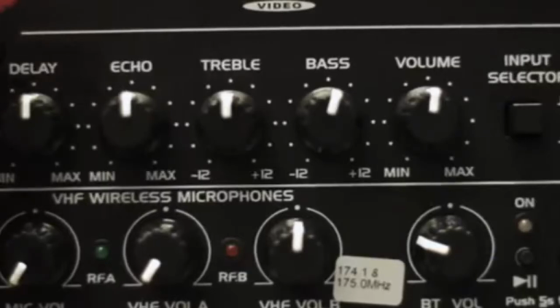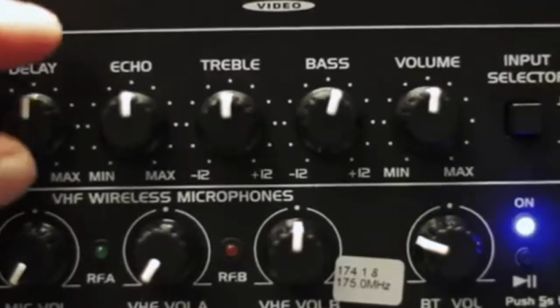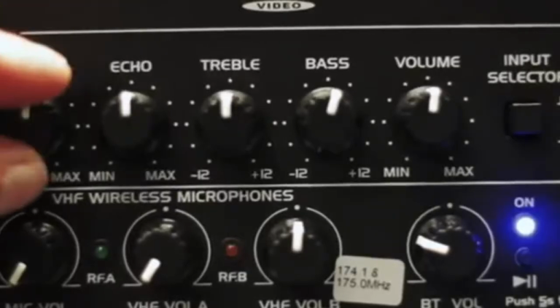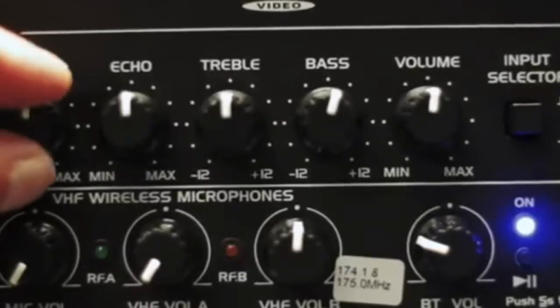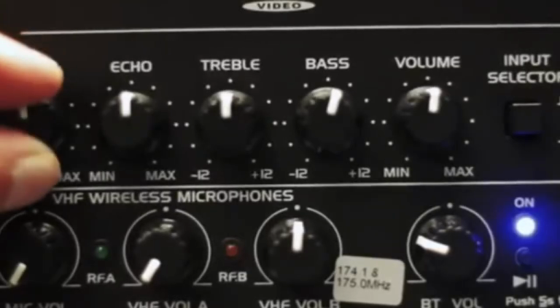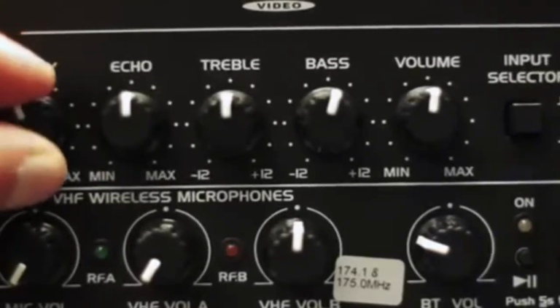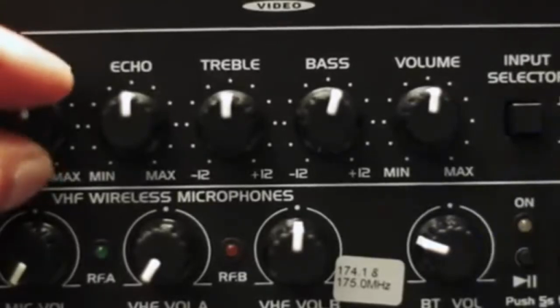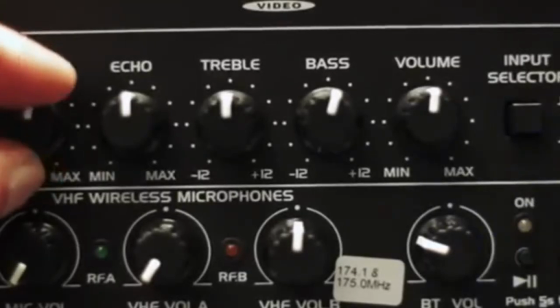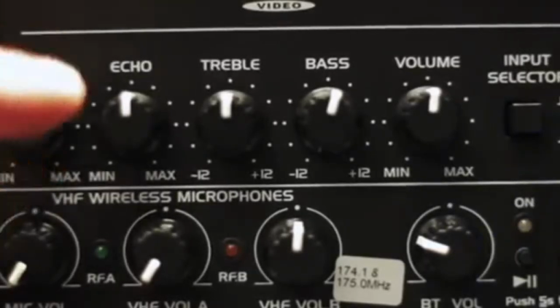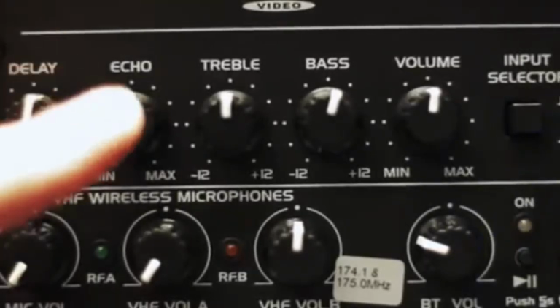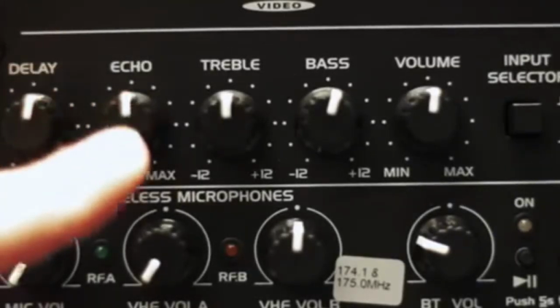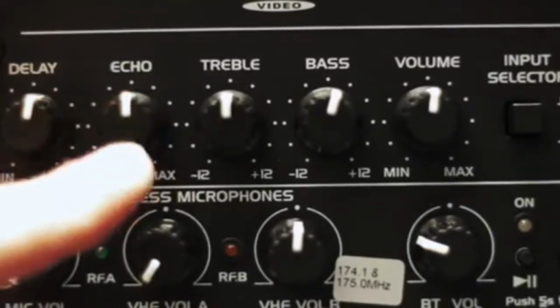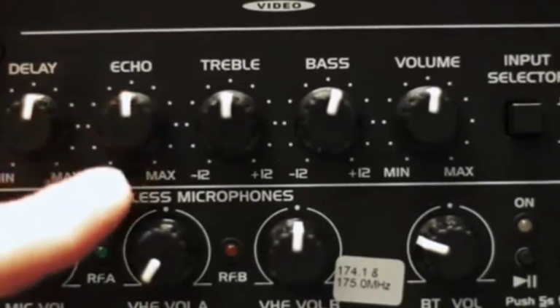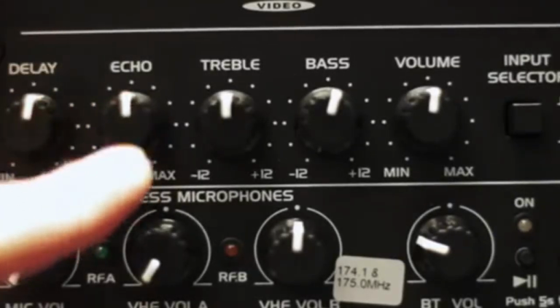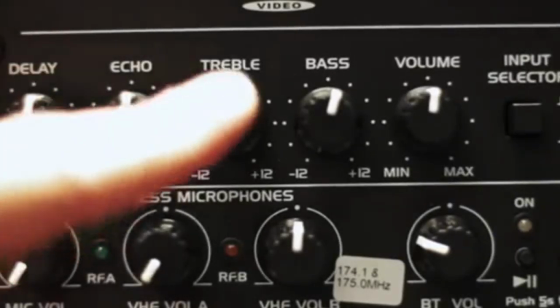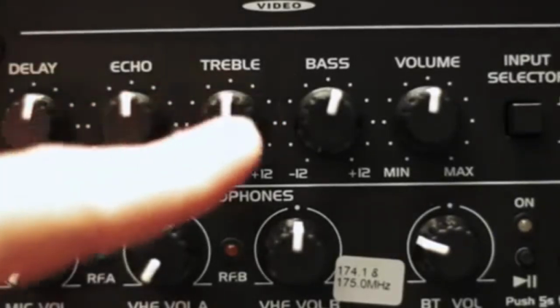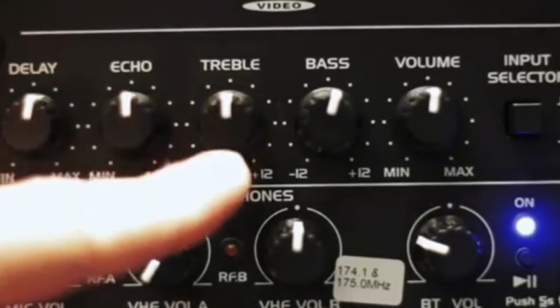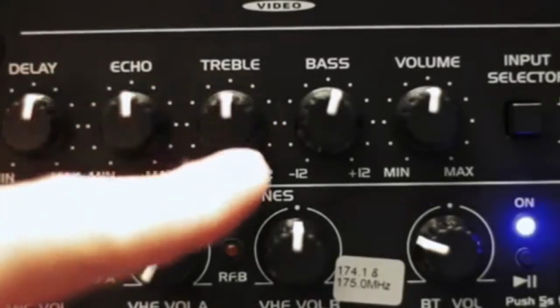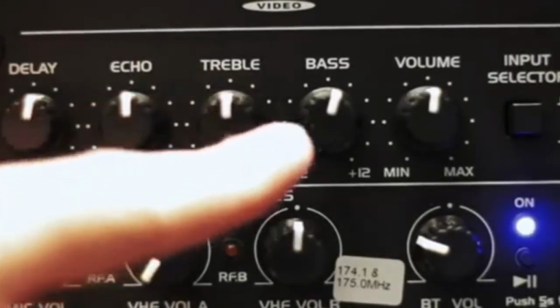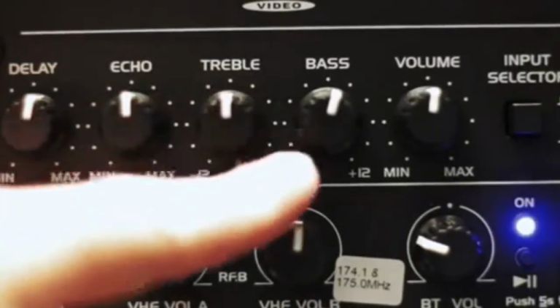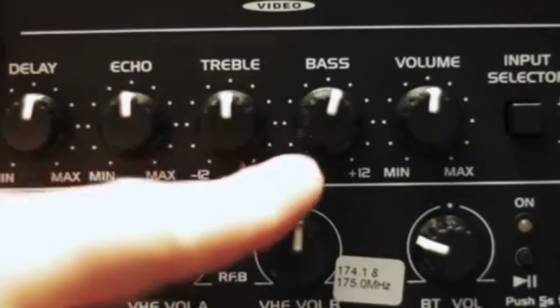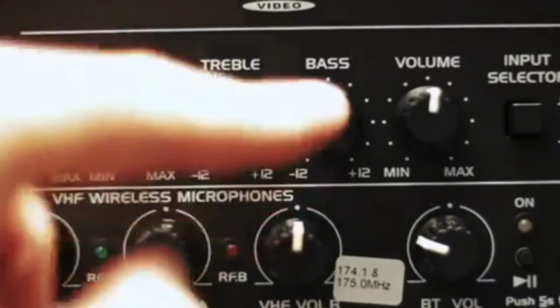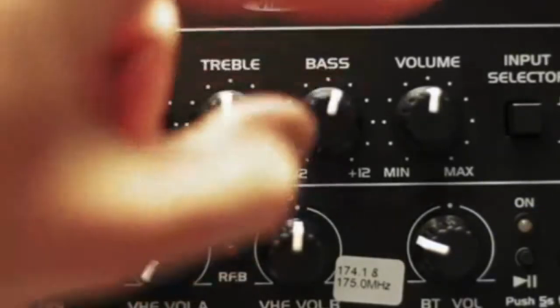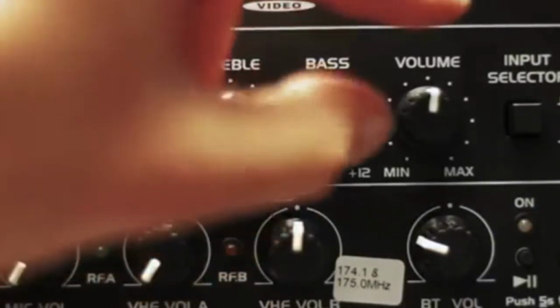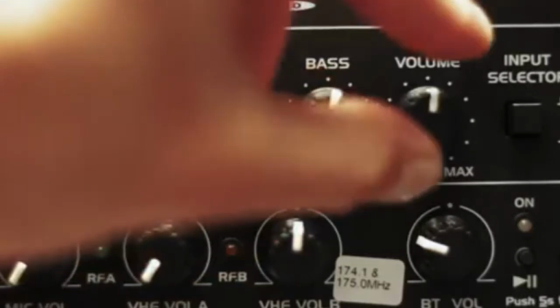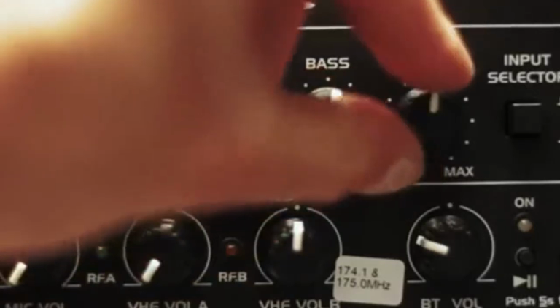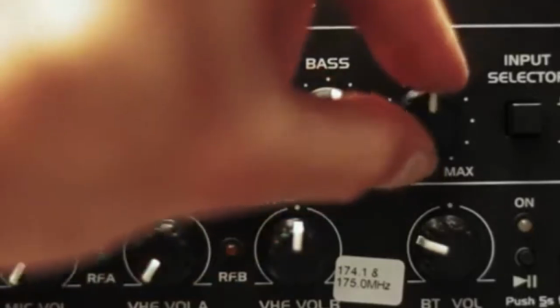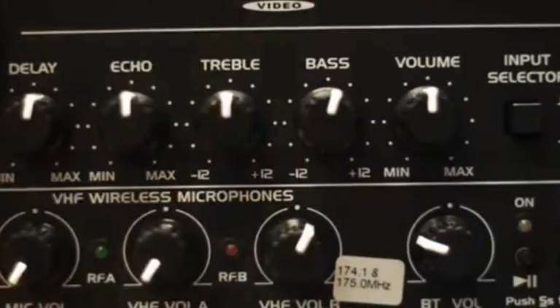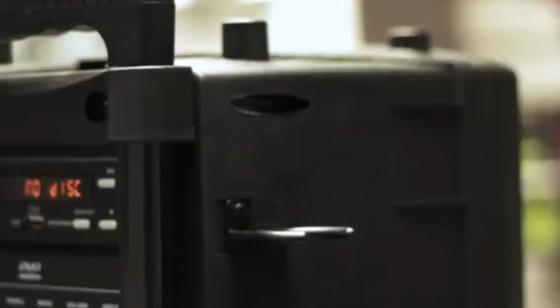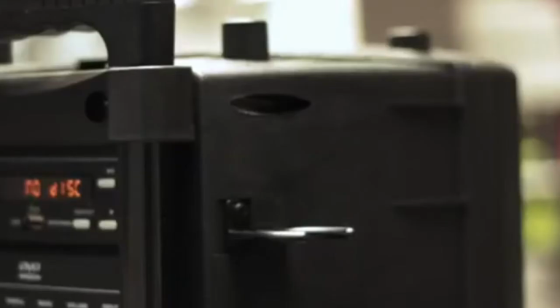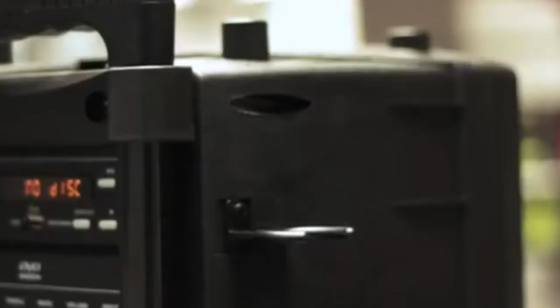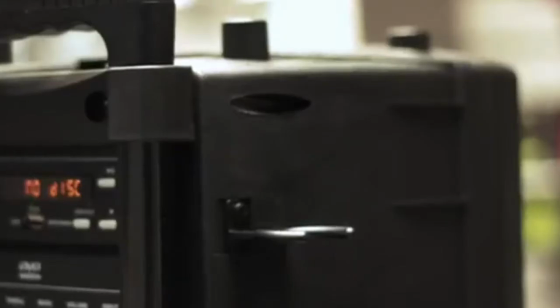Underneath the DVD player, you've got your standard delay echo, treble and bass and volume, and held microphones.